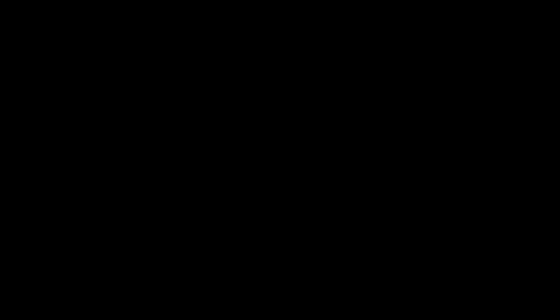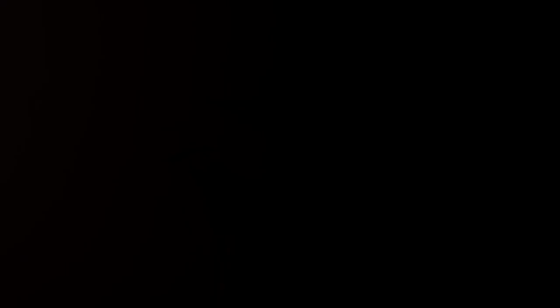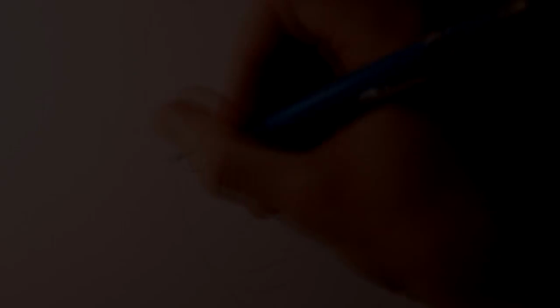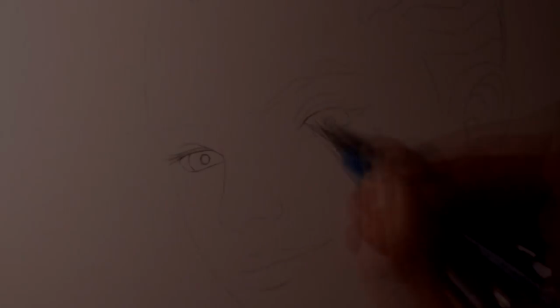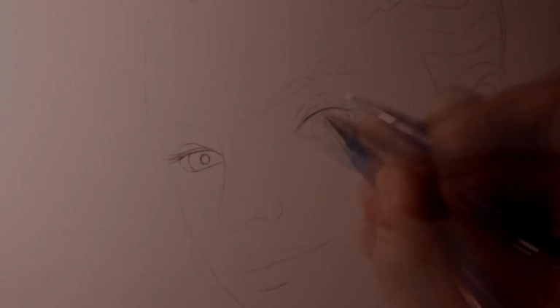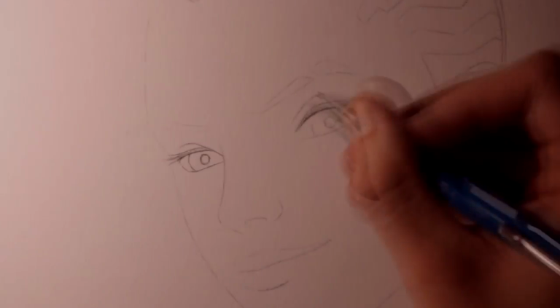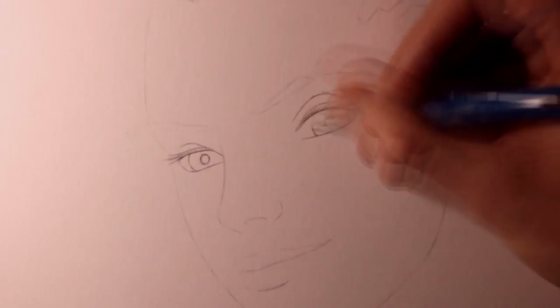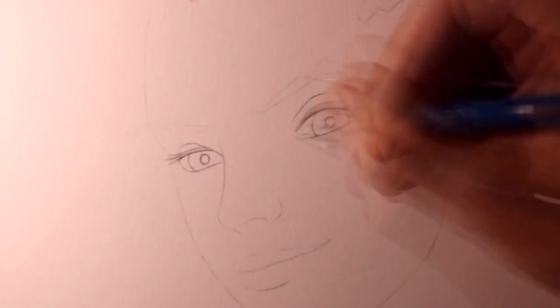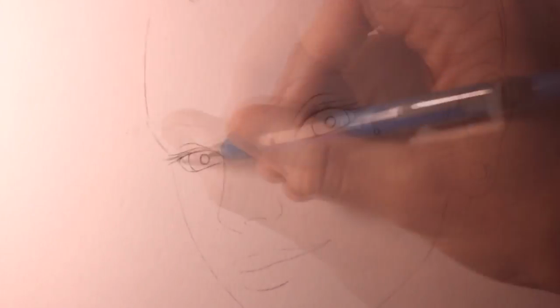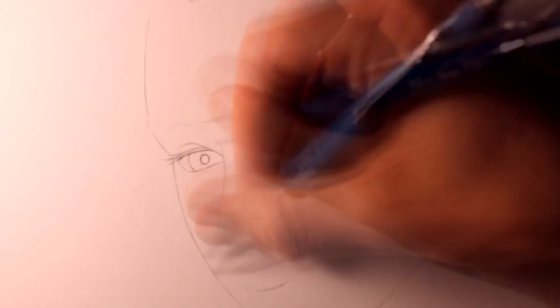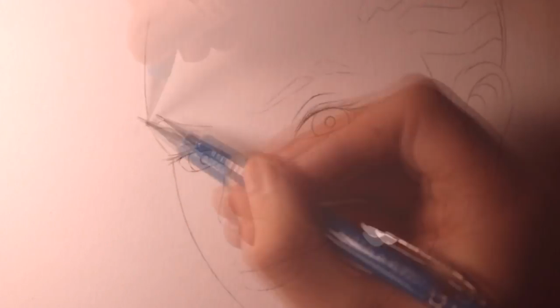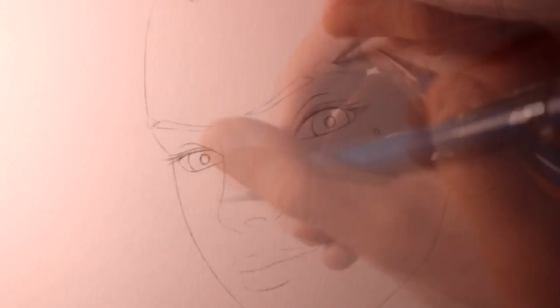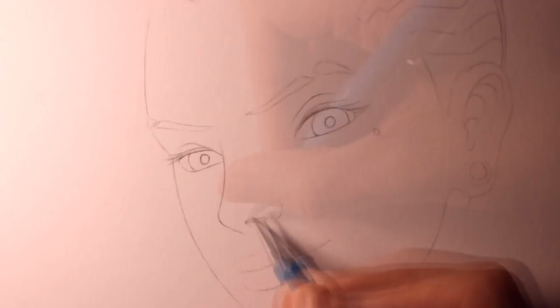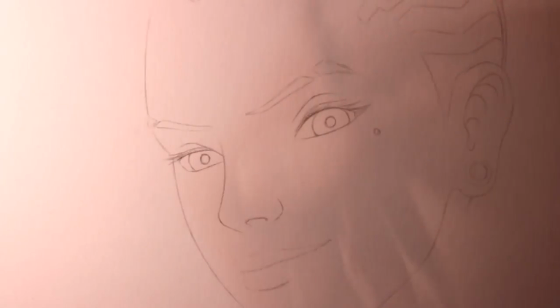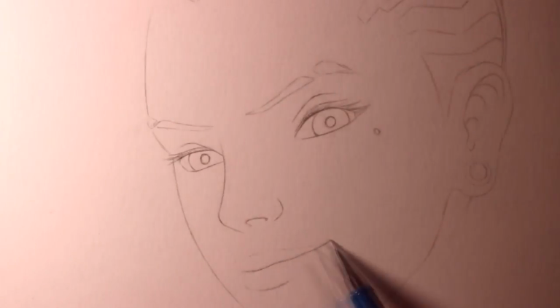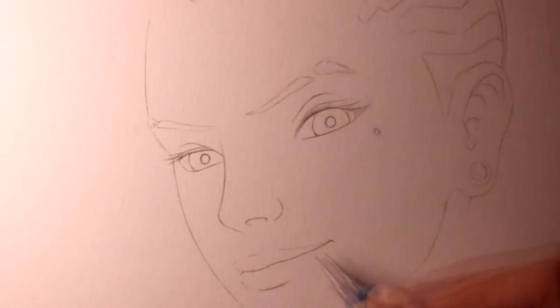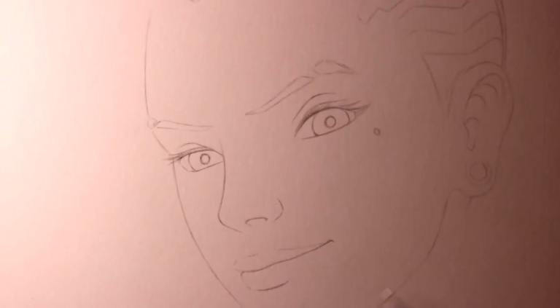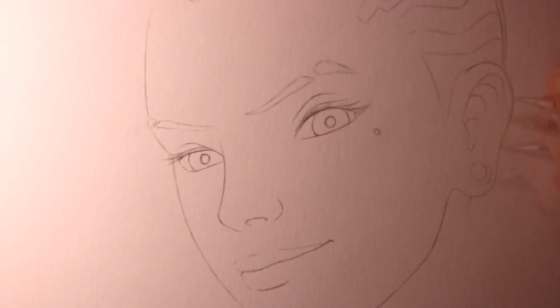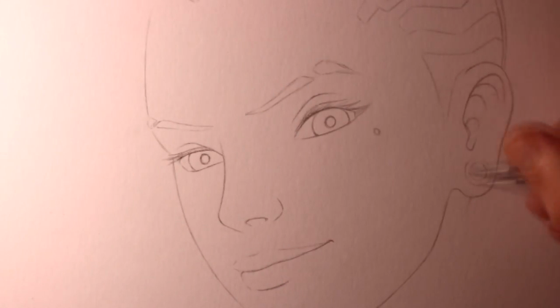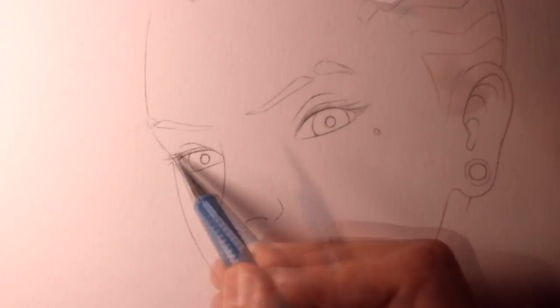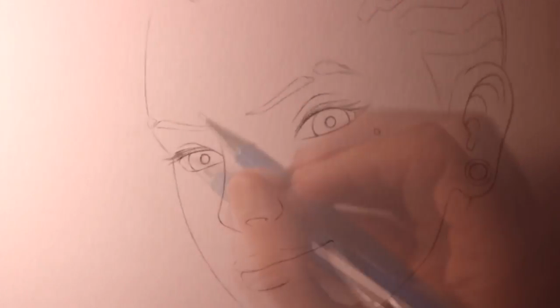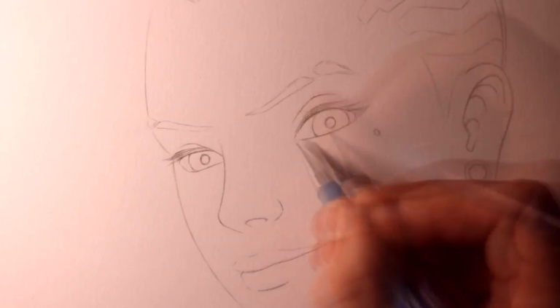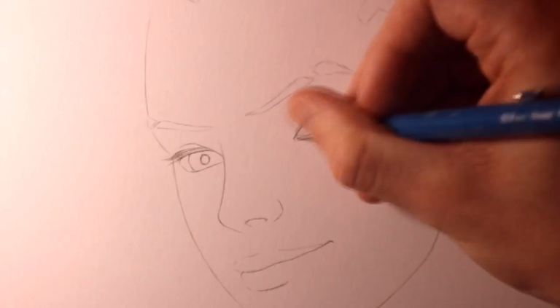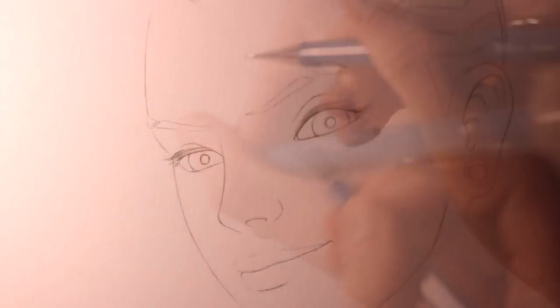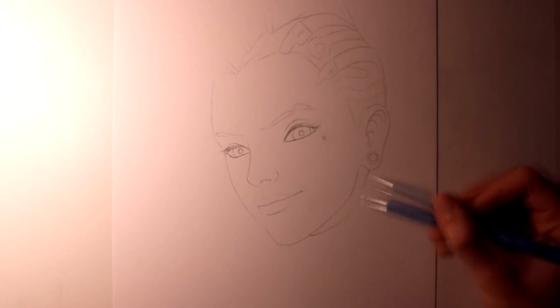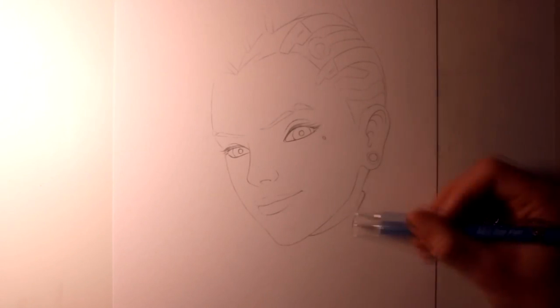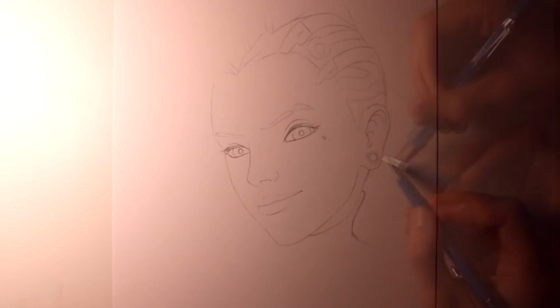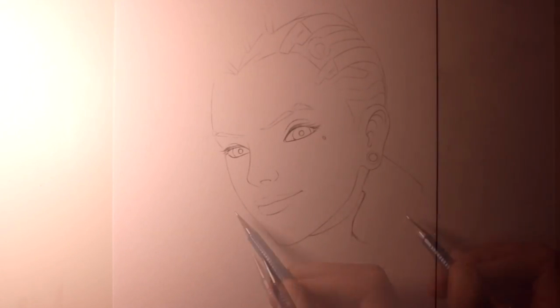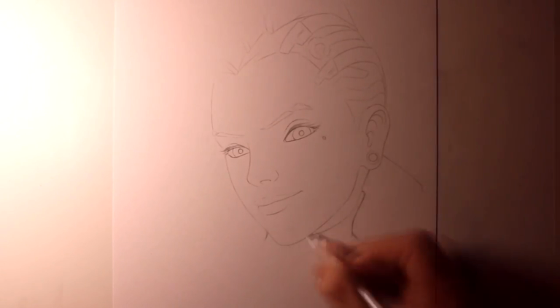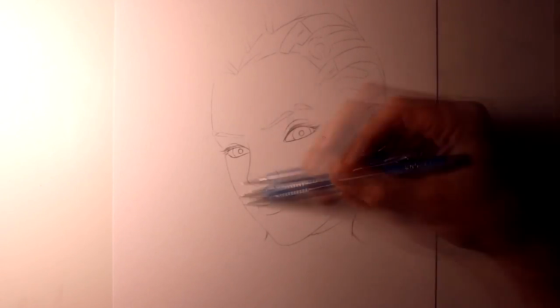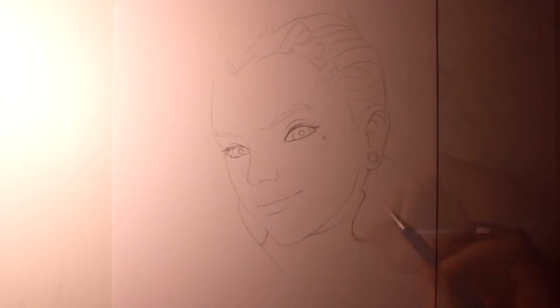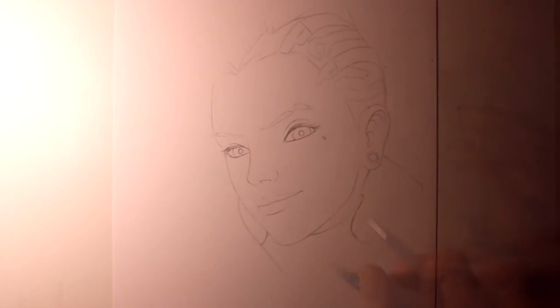Hi everyone, and welcome to this Fan Art Friday video. In this video I'm working on a drawing of Sombra from Overwatch.